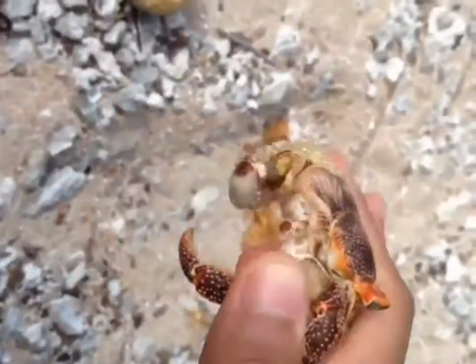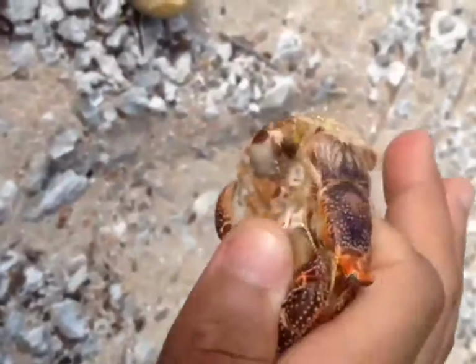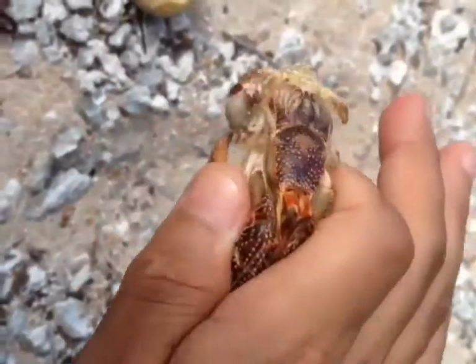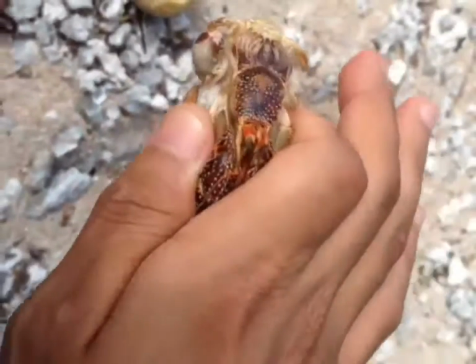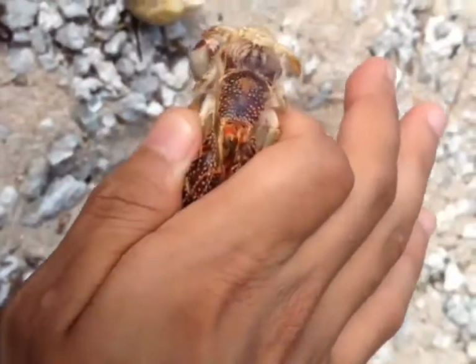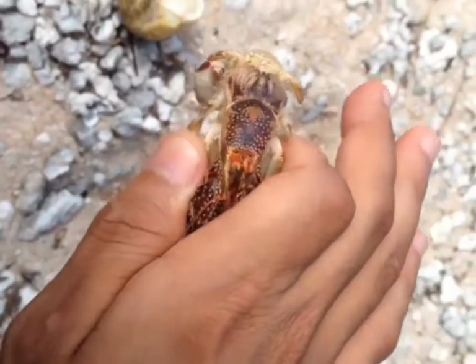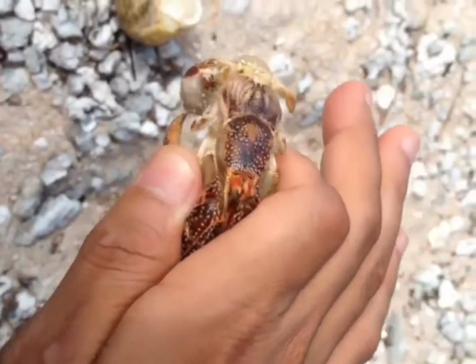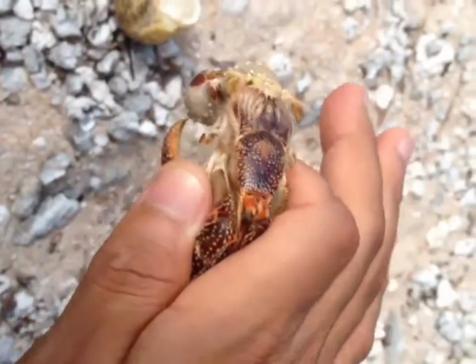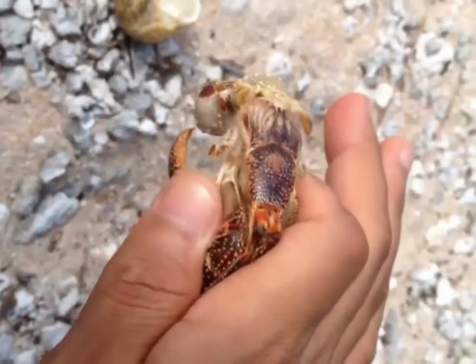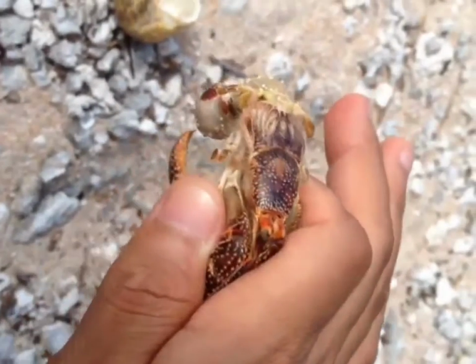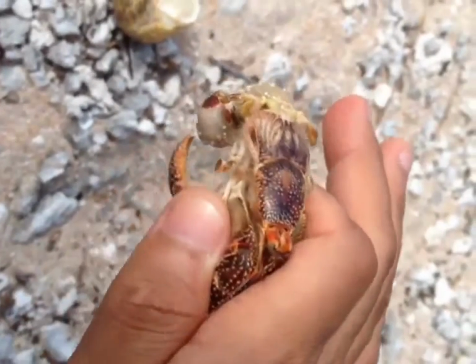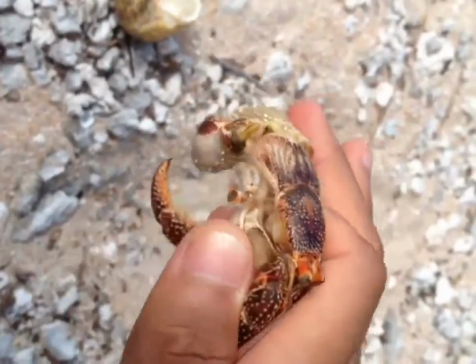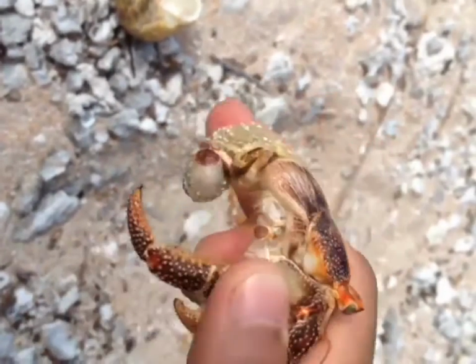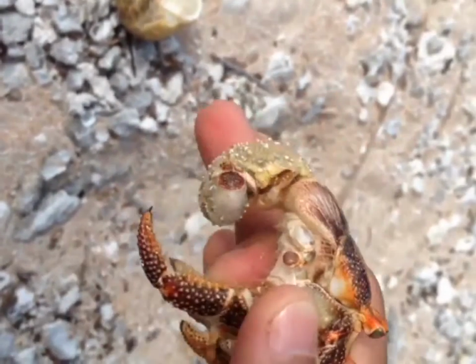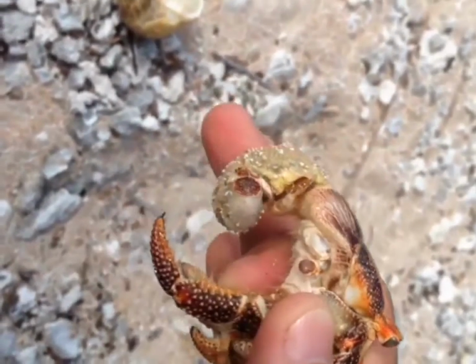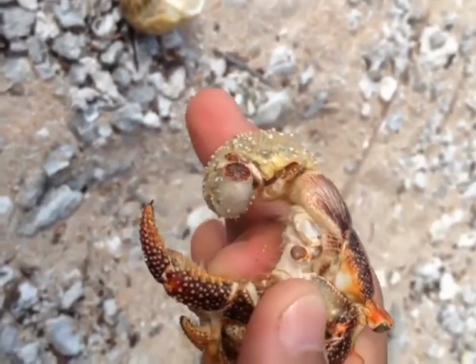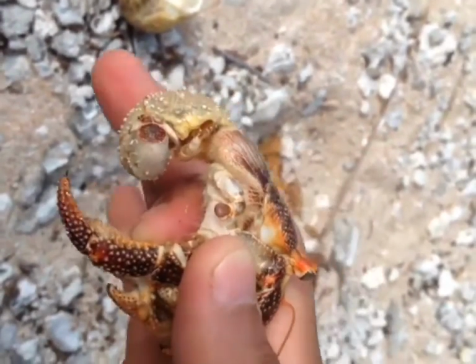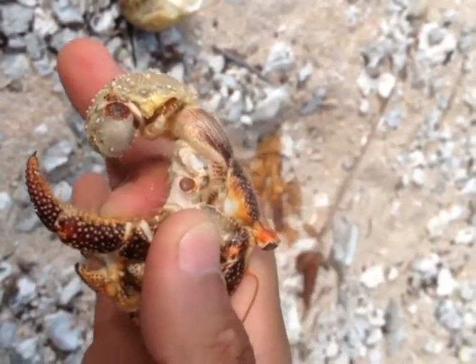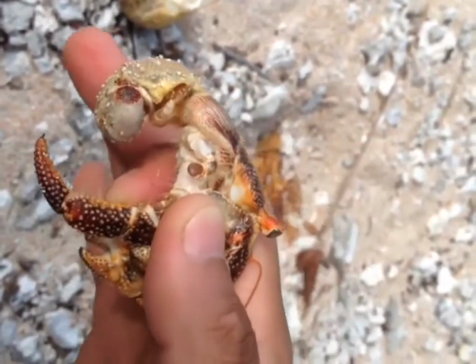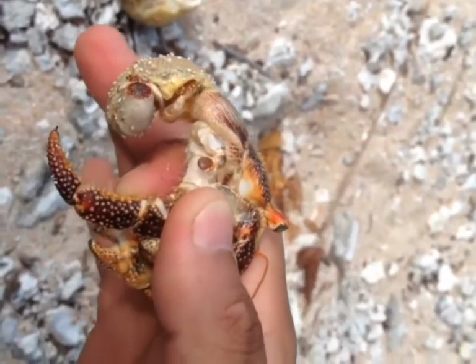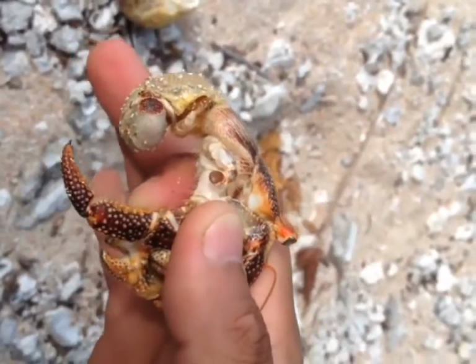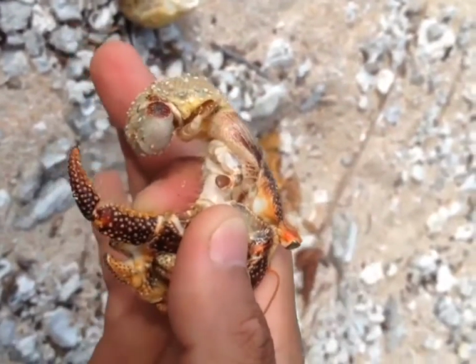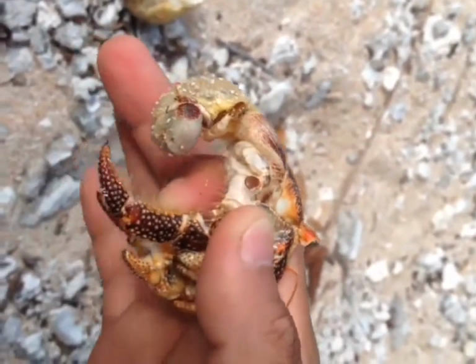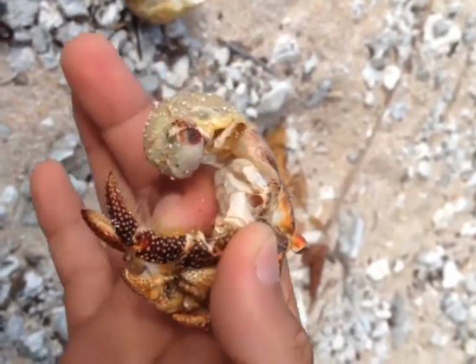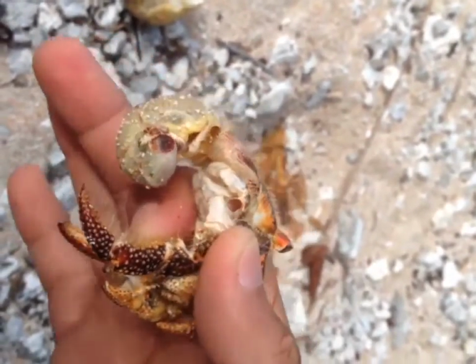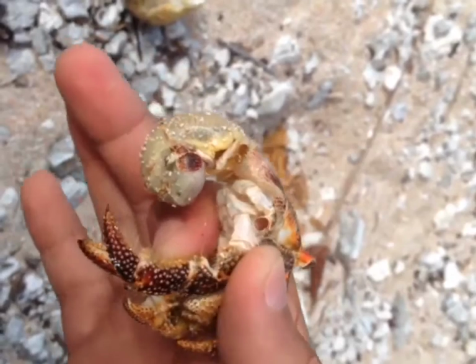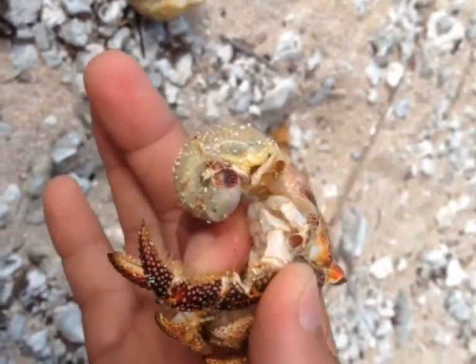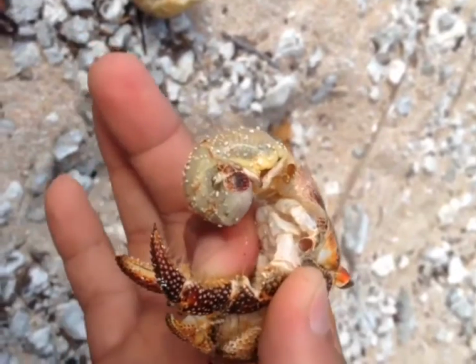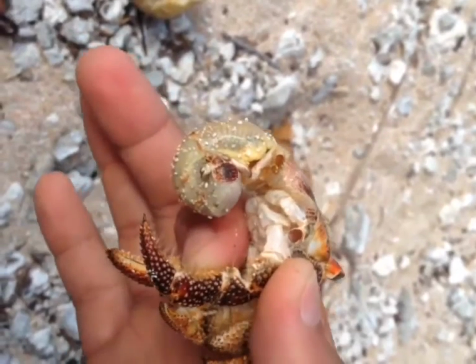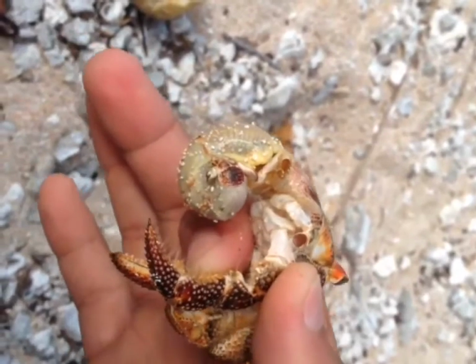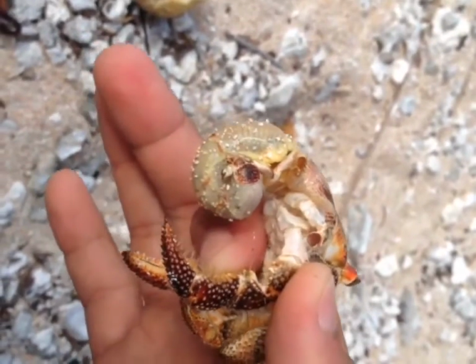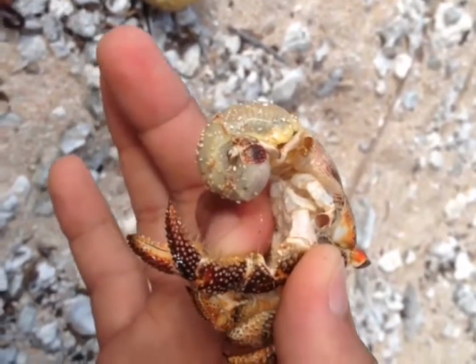This is how it looks like out of the shell. You can see here its butt — that's what you take to put on the hook.